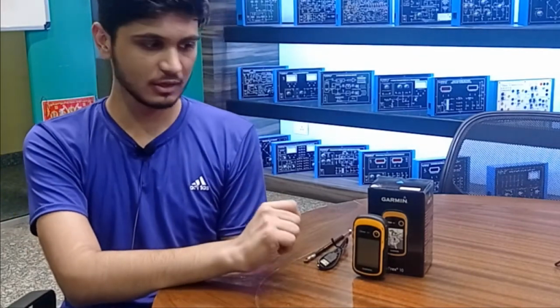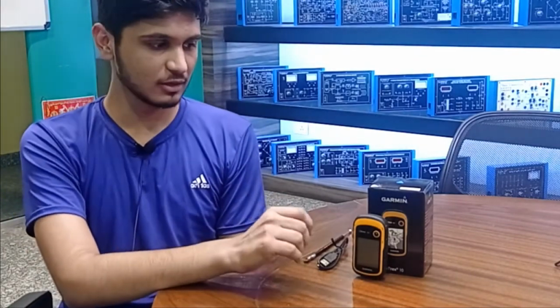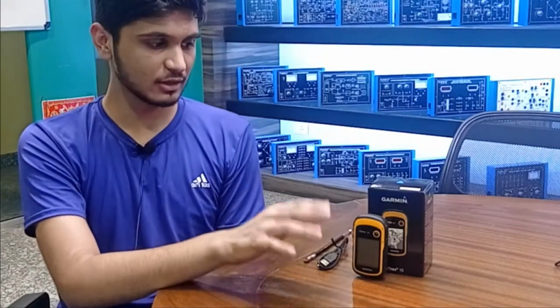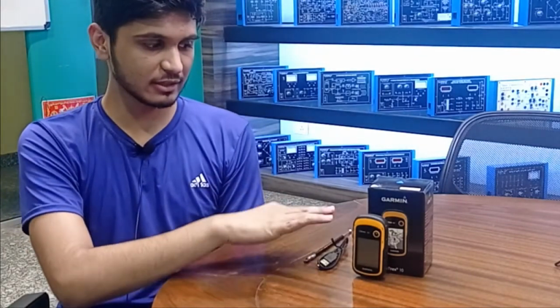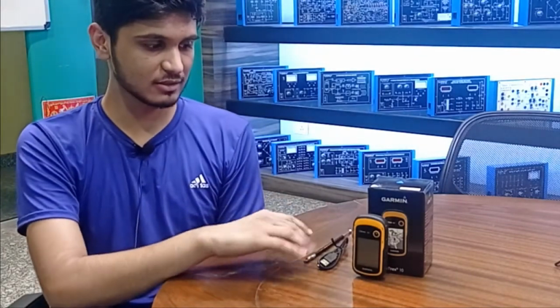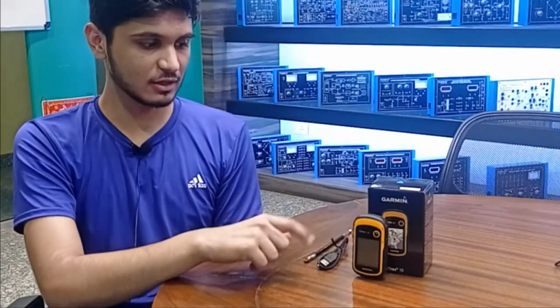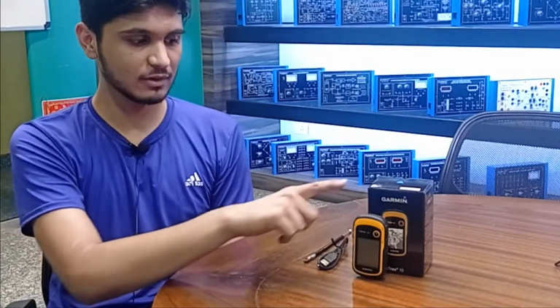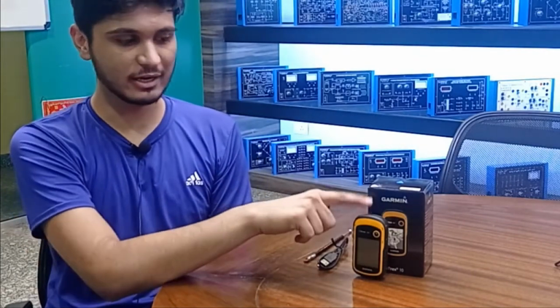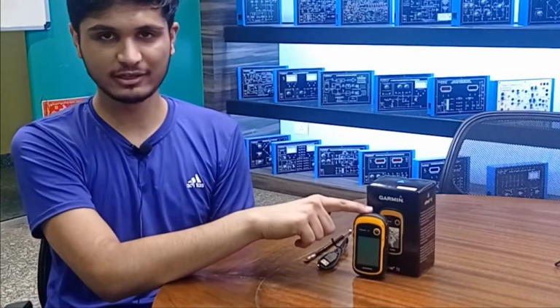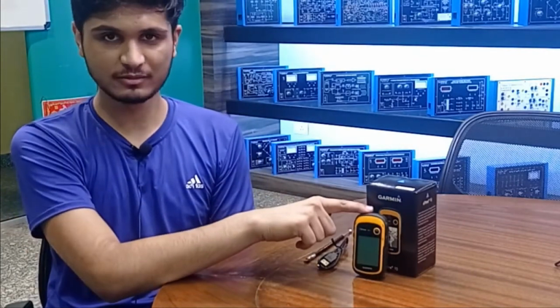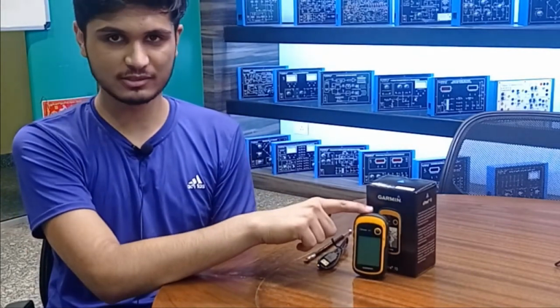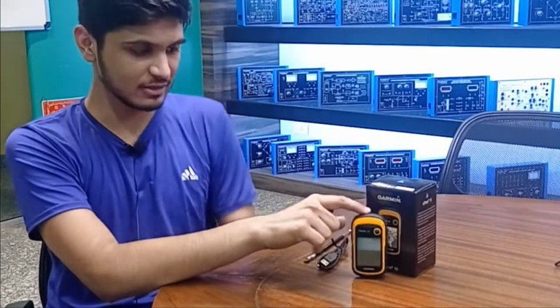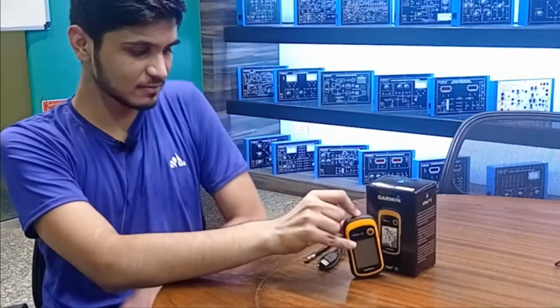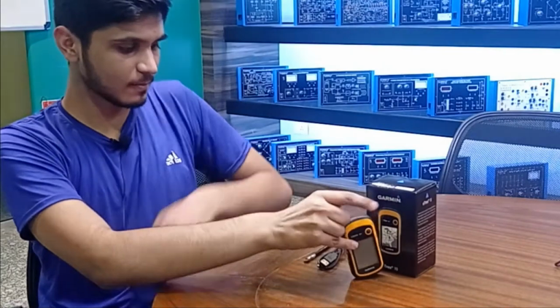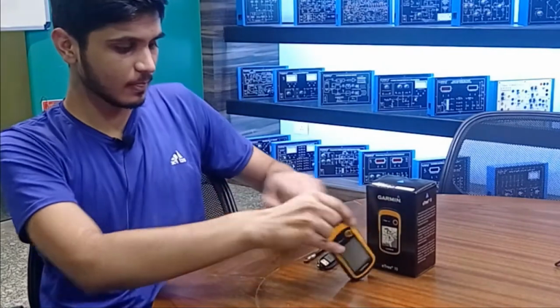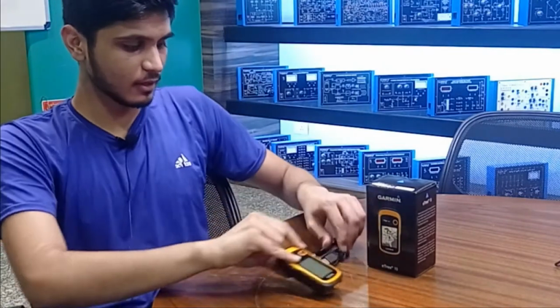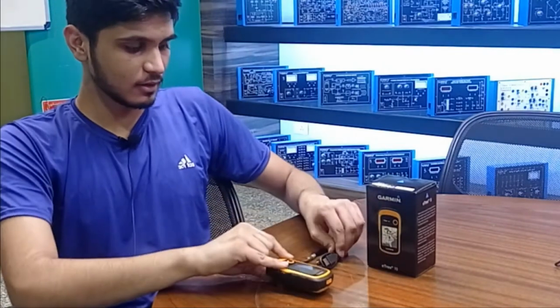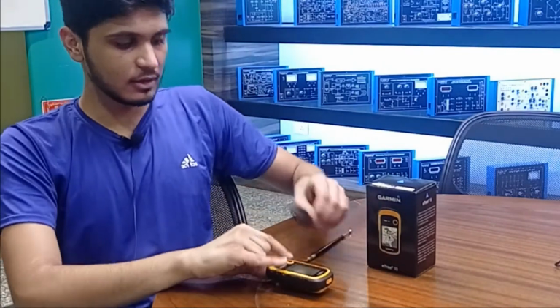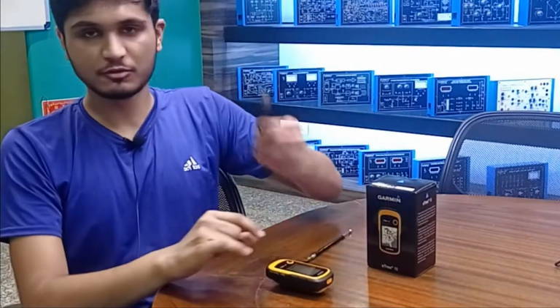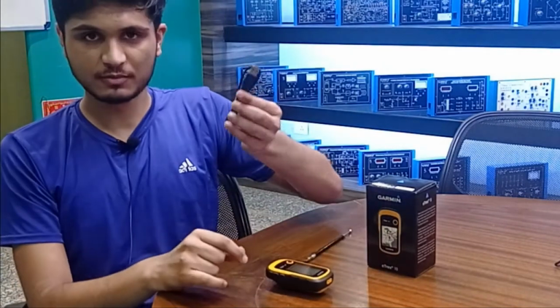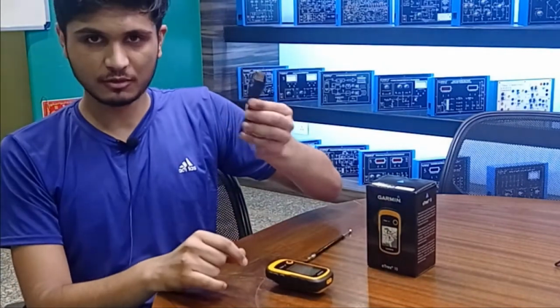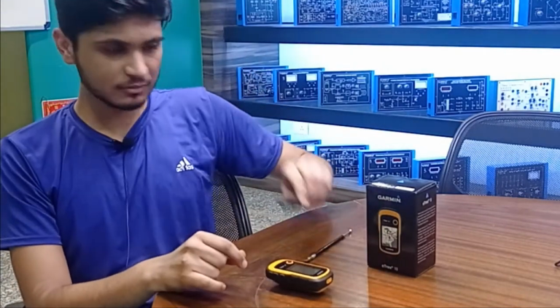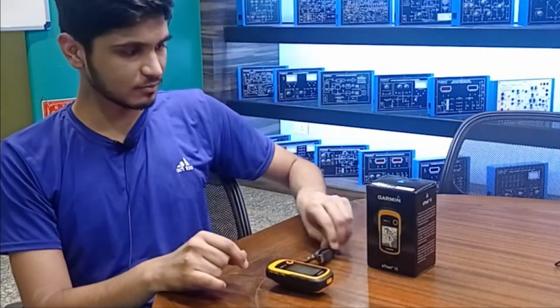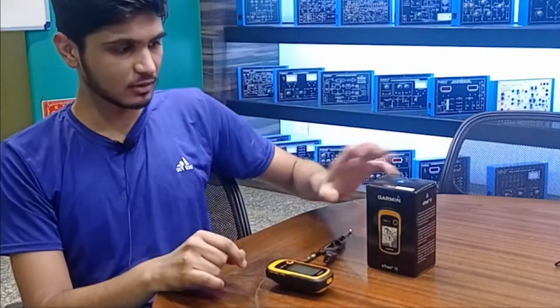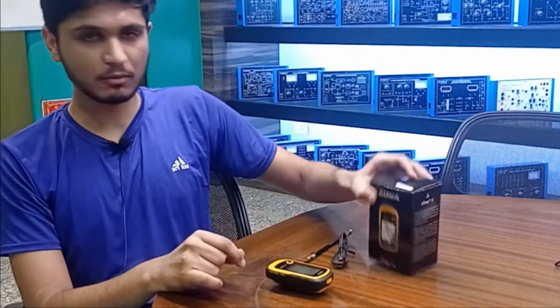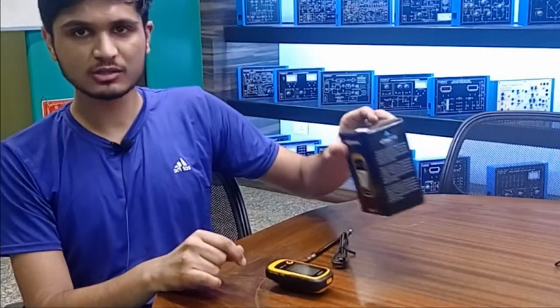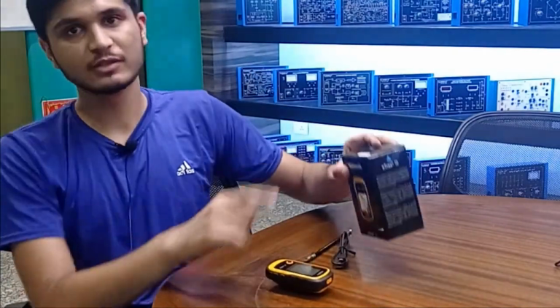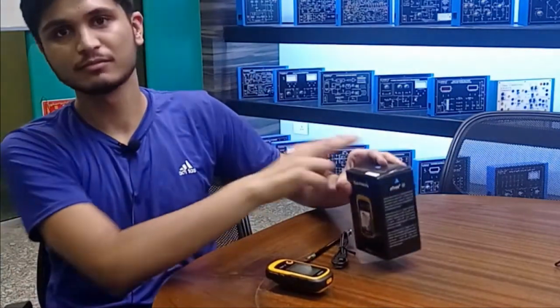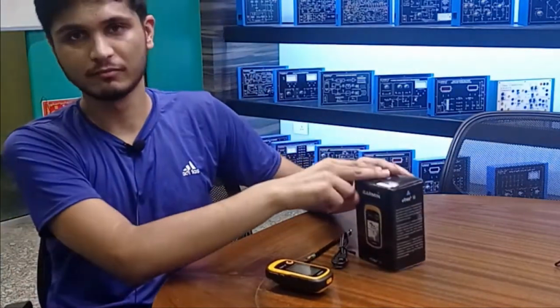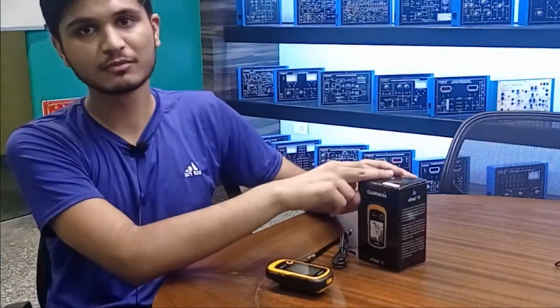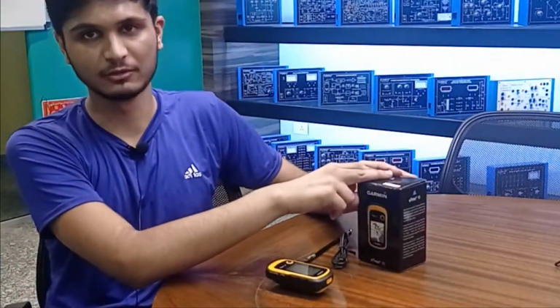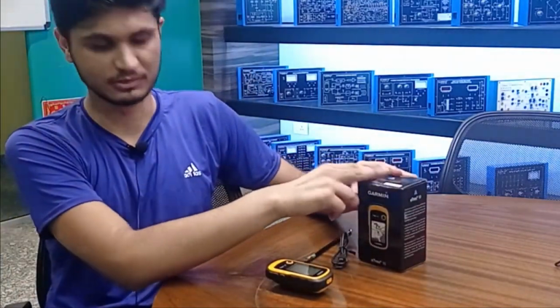The kit consists of our handheld GPS device, a USB cord, and the box with manuals.